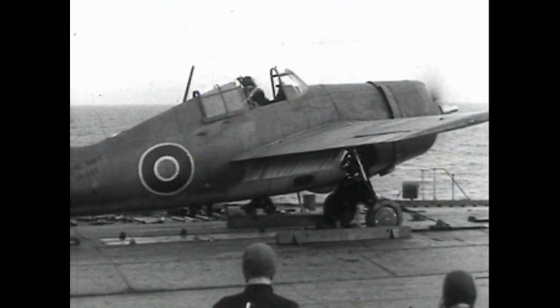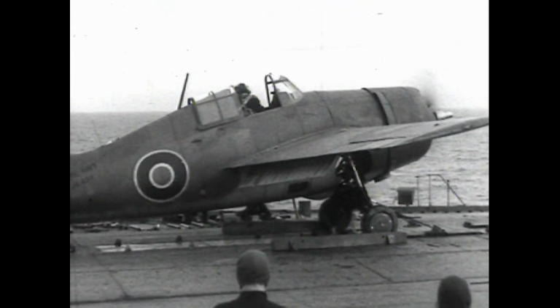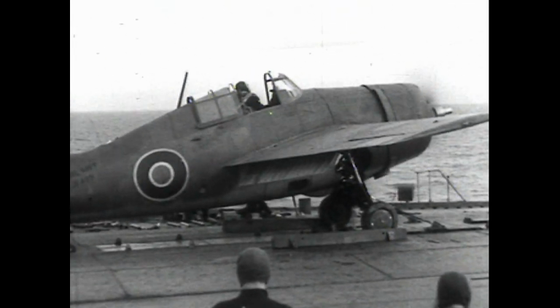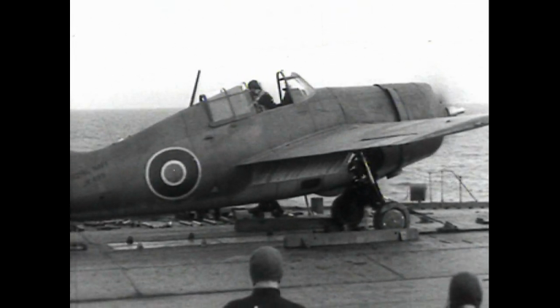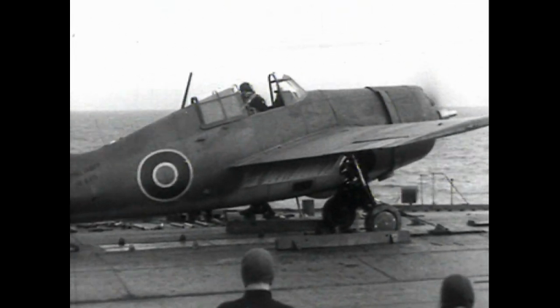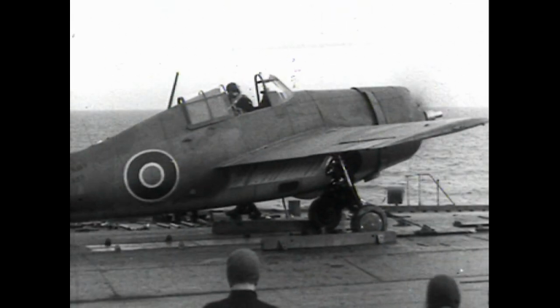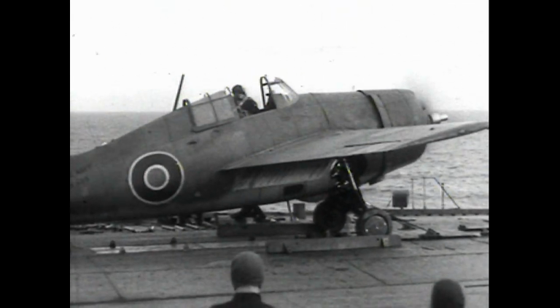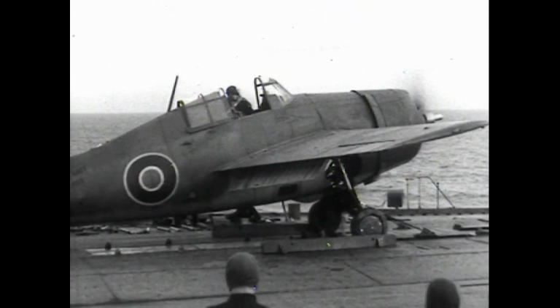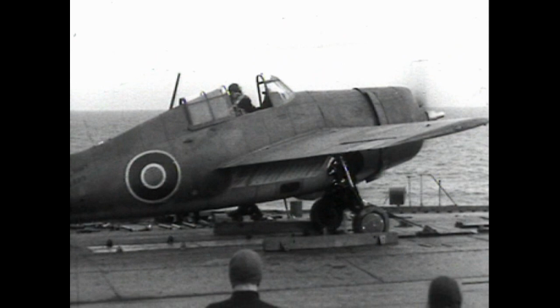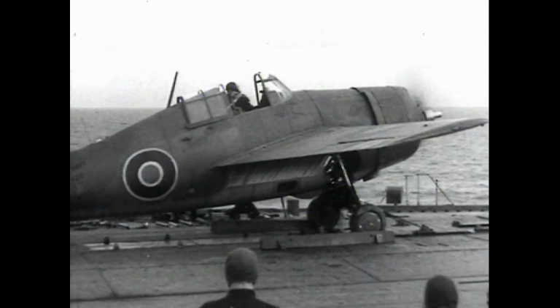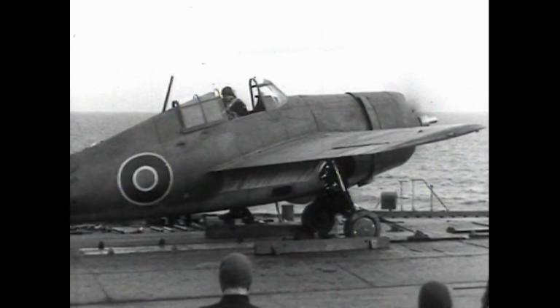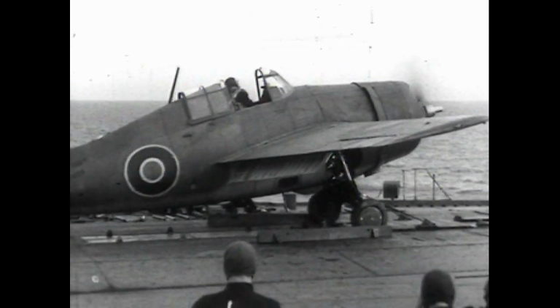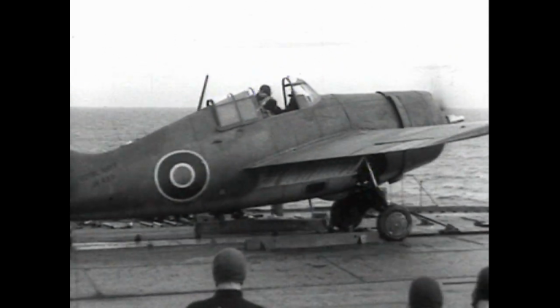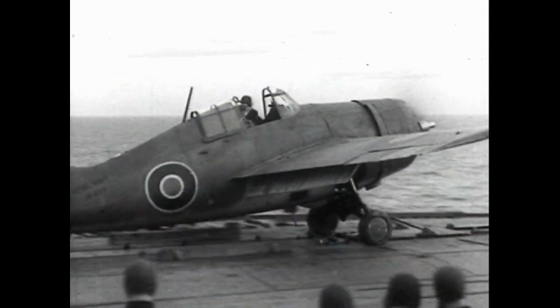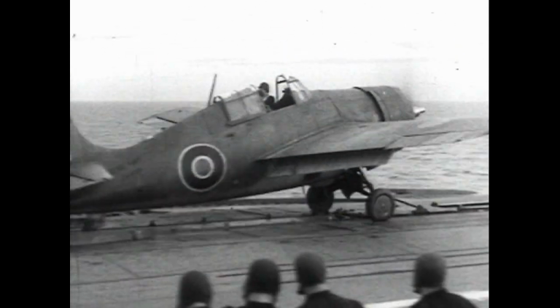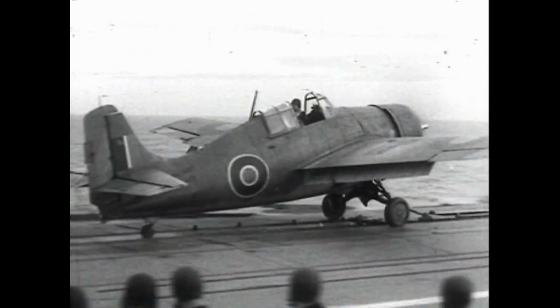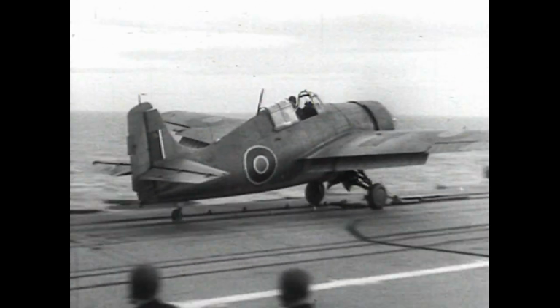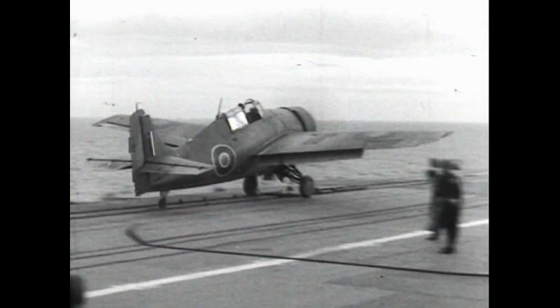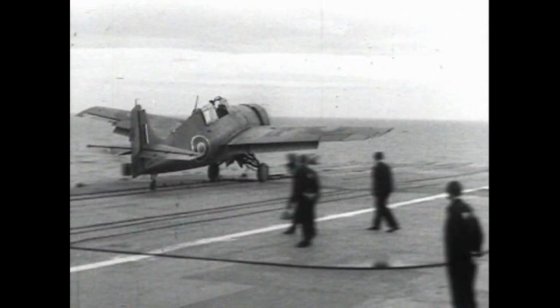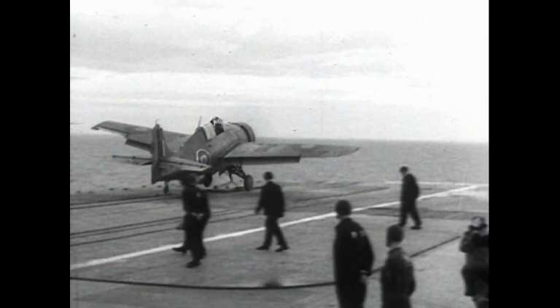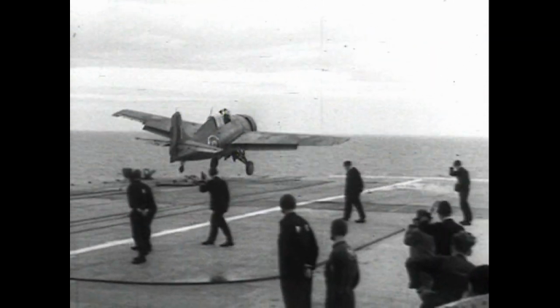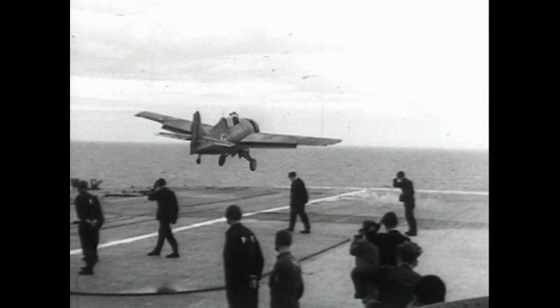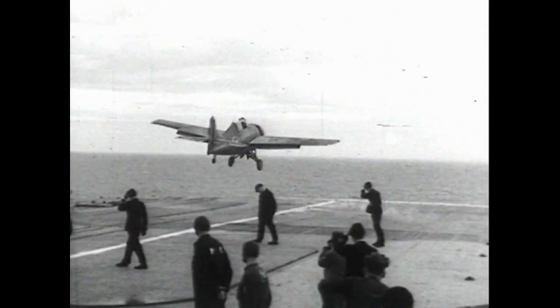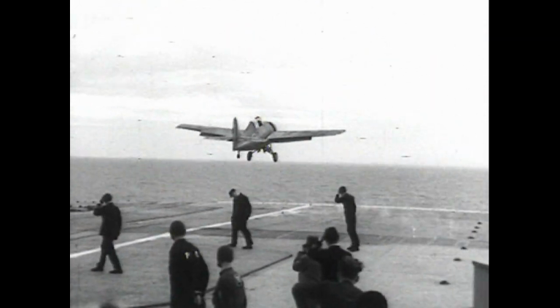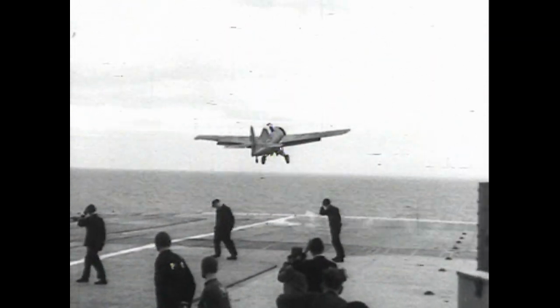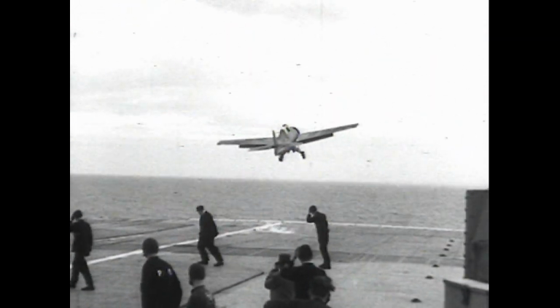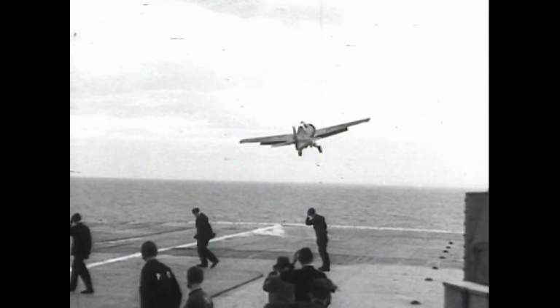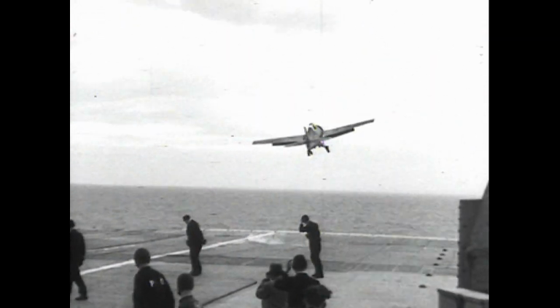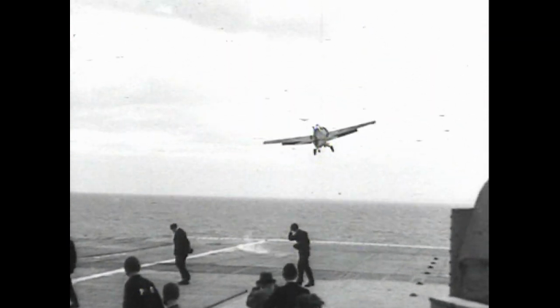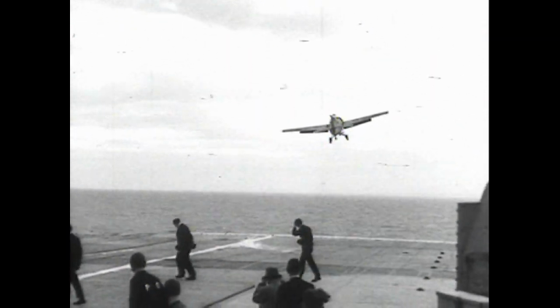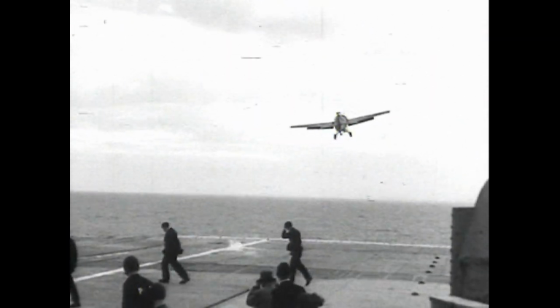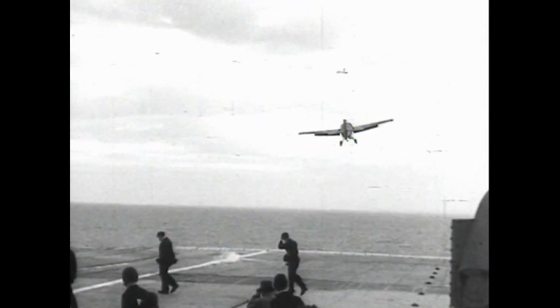Another American aircraft, the Hellcat, doing an assisted takeoff from HMS Trumpeter.